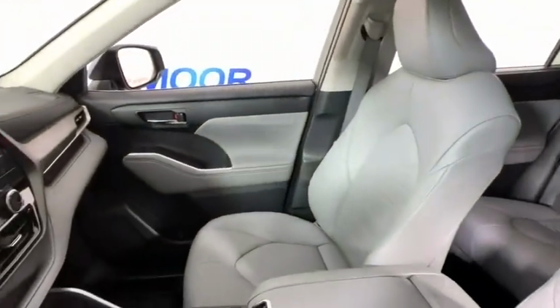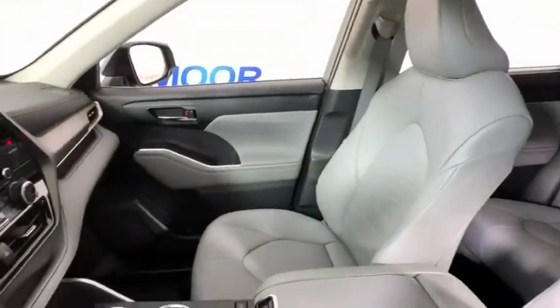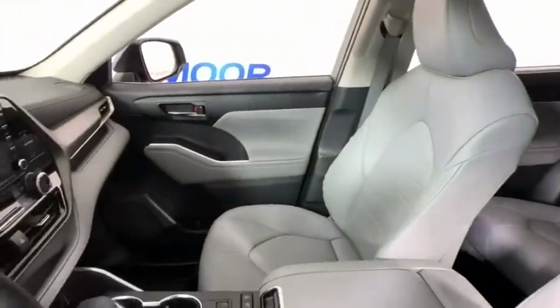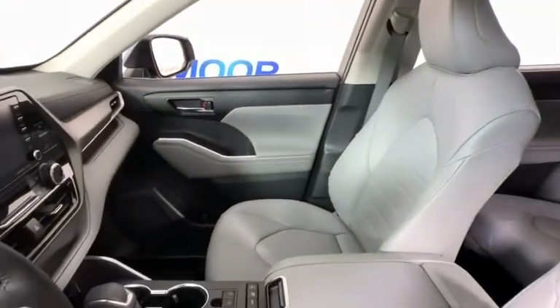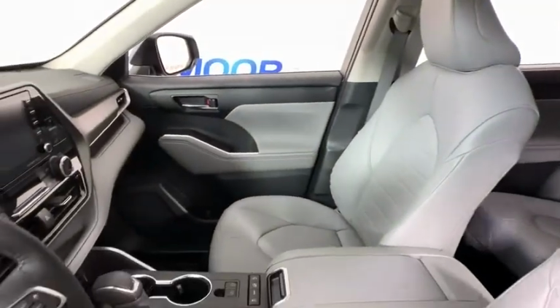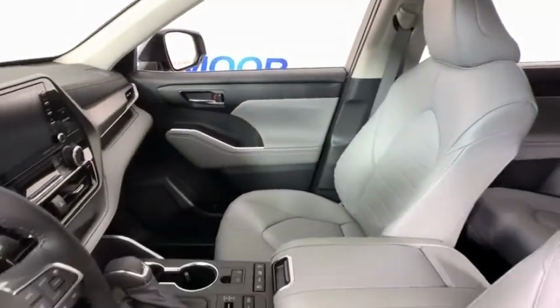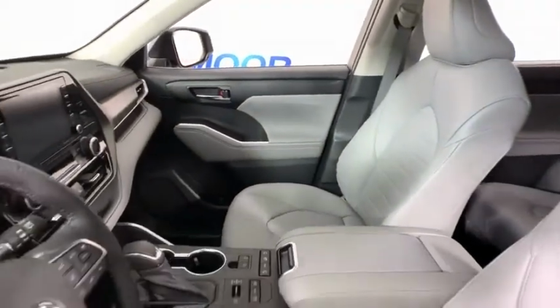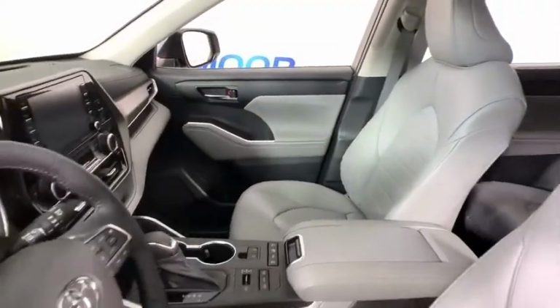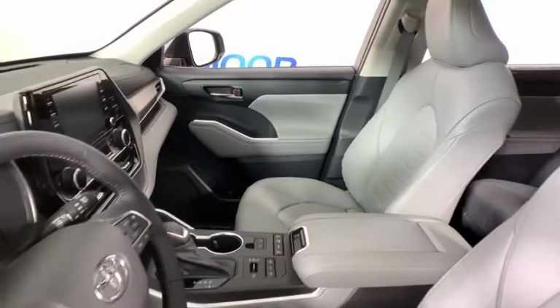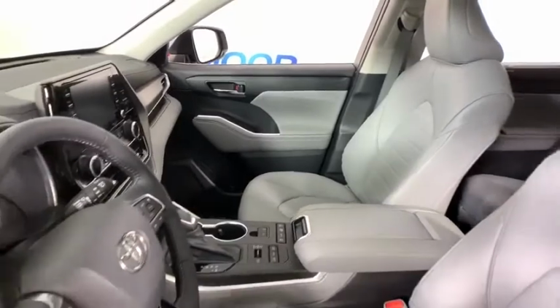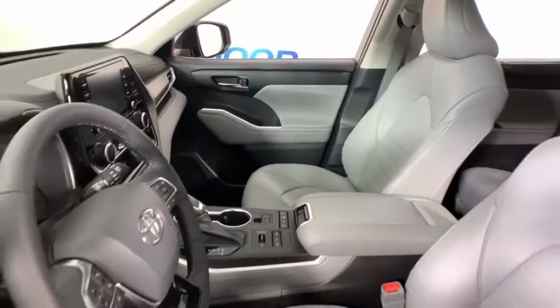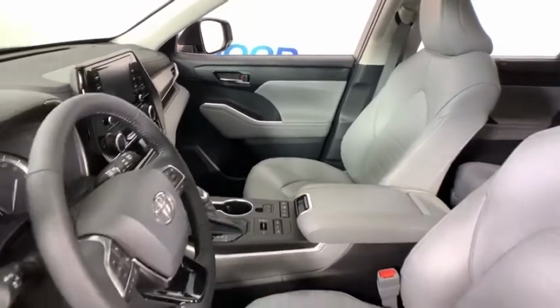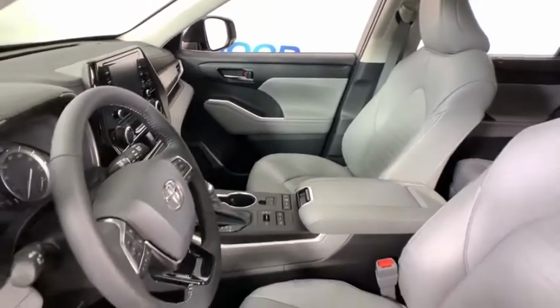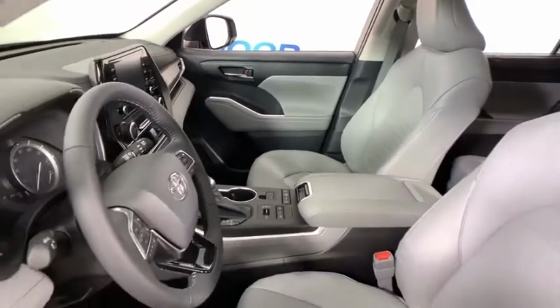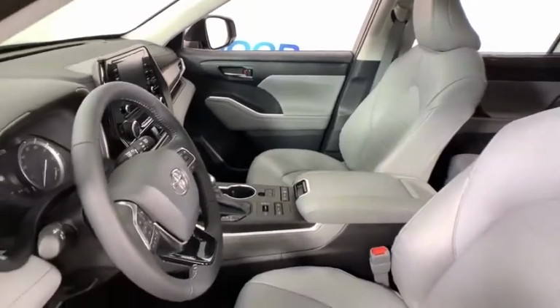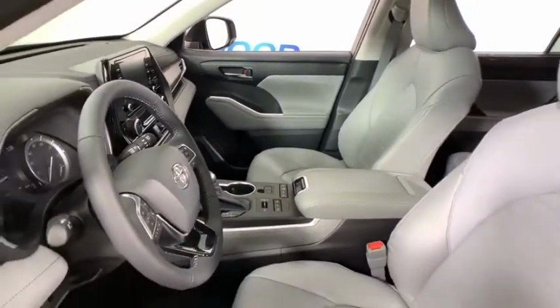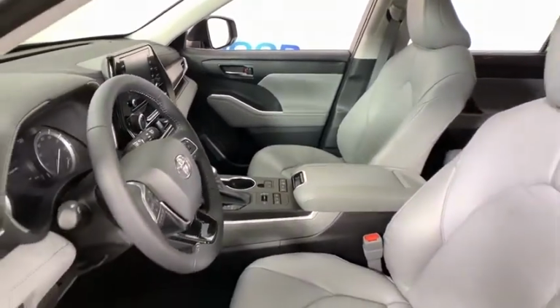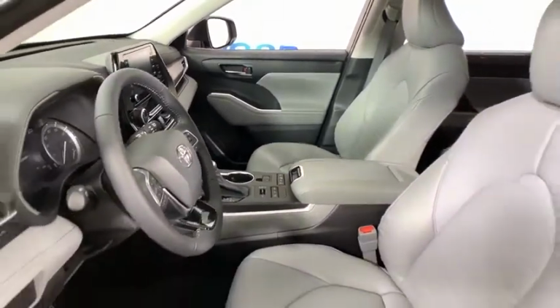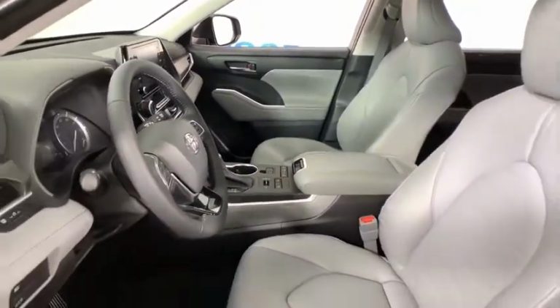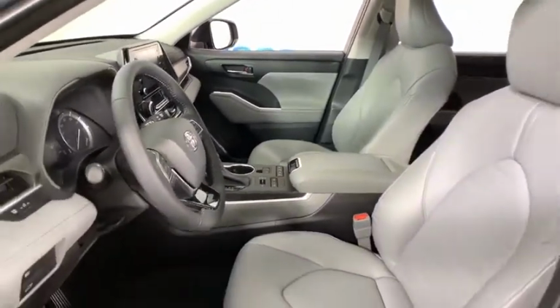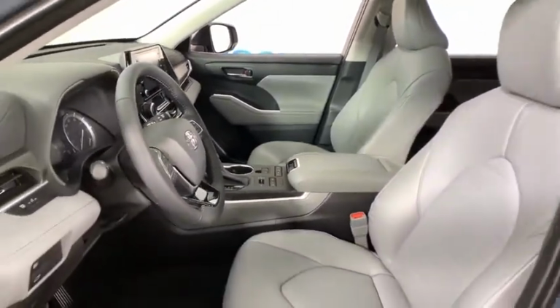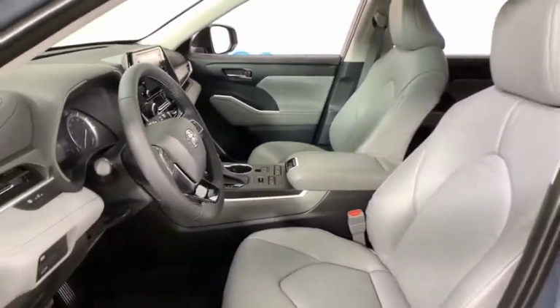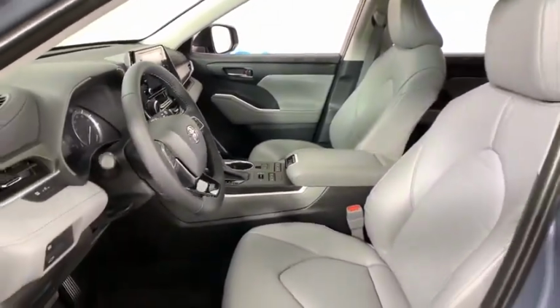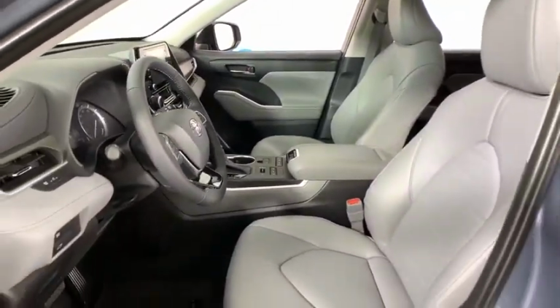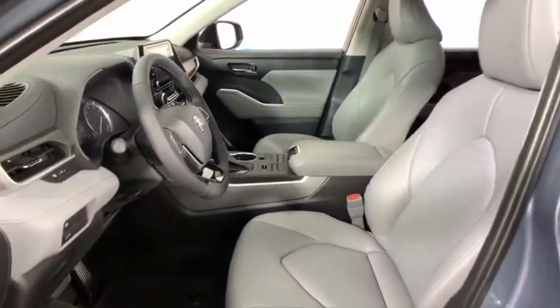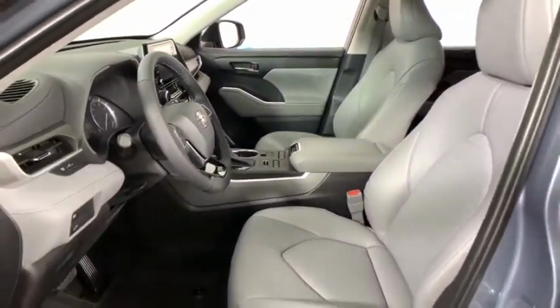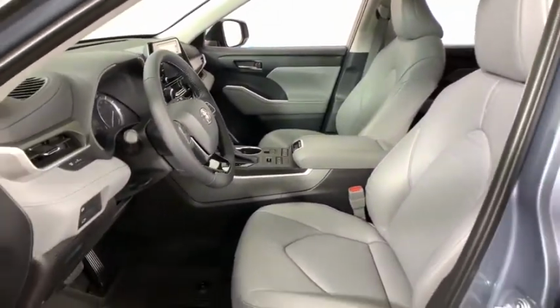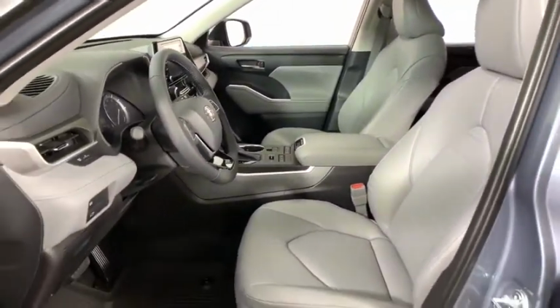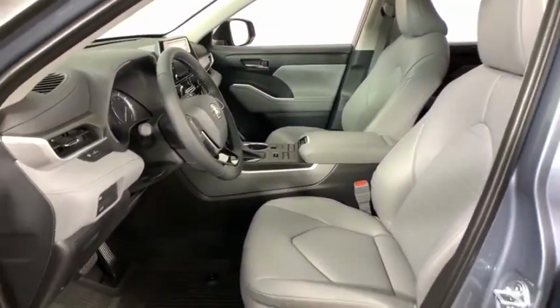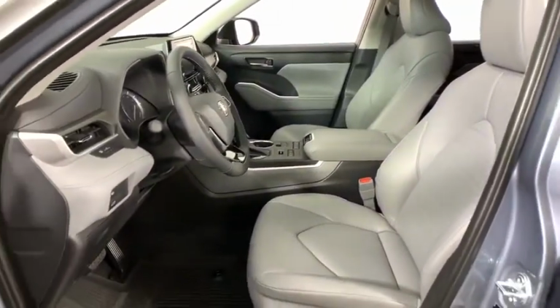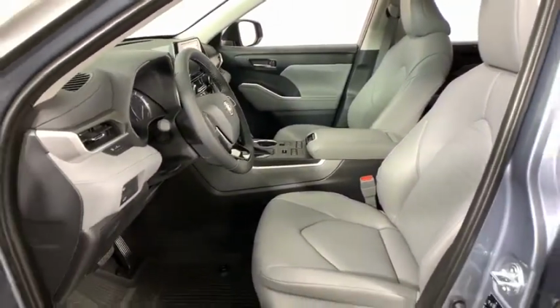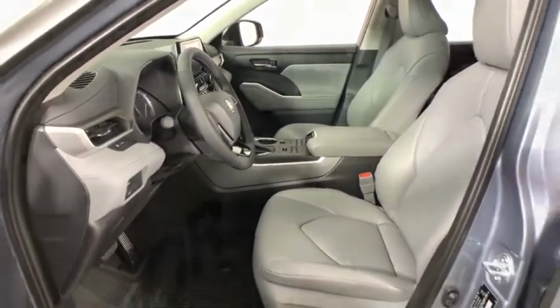Security system, fog lights, power windows, trip computer, heated front seat, rear window defroster.